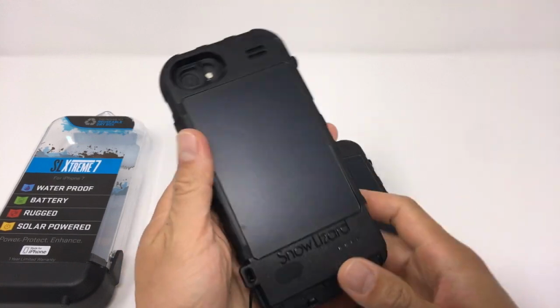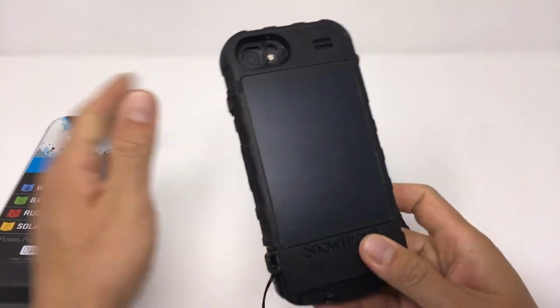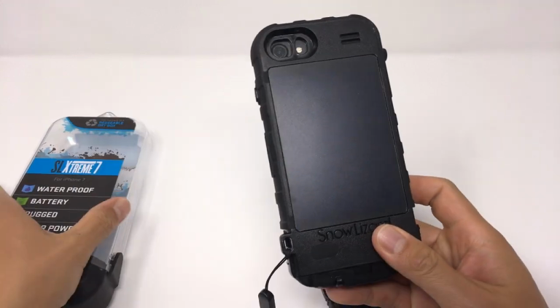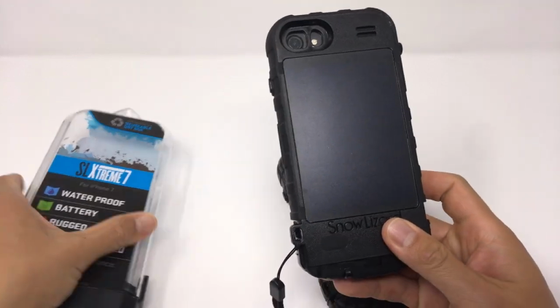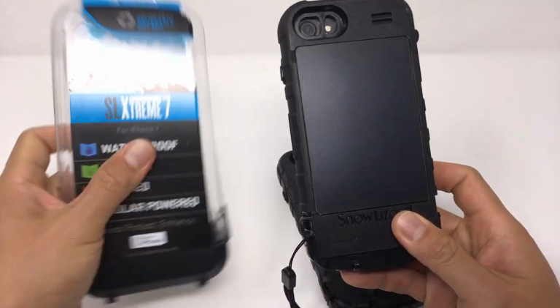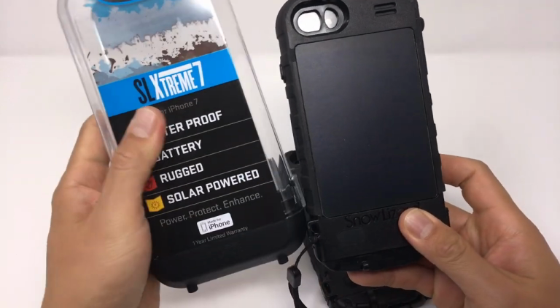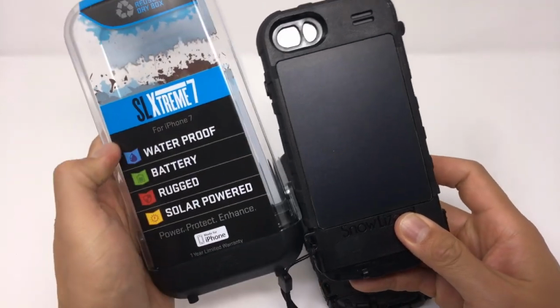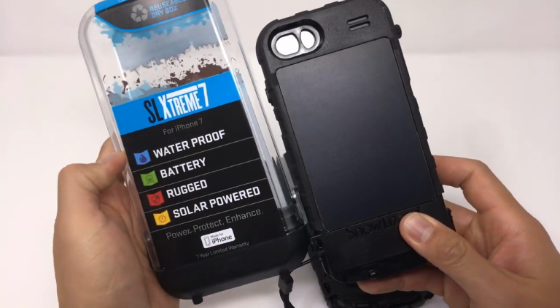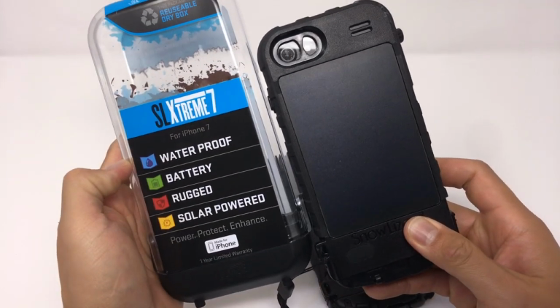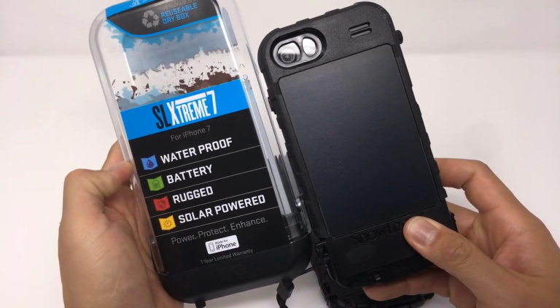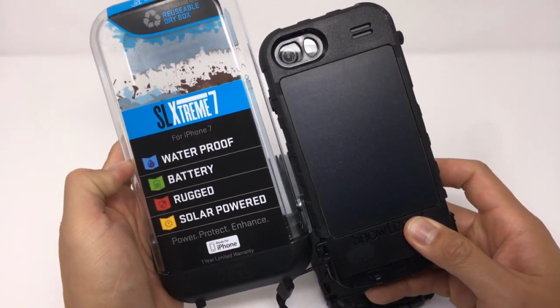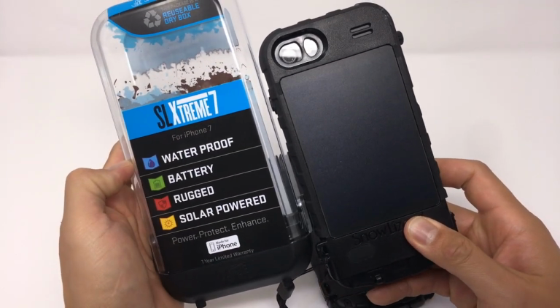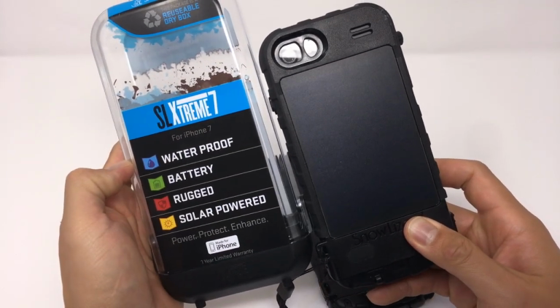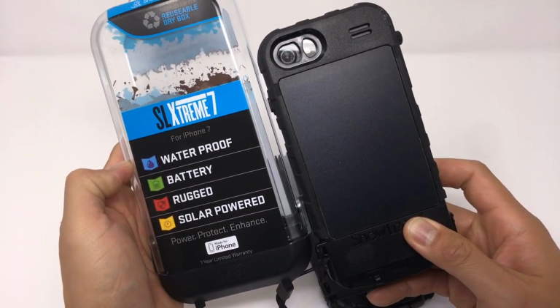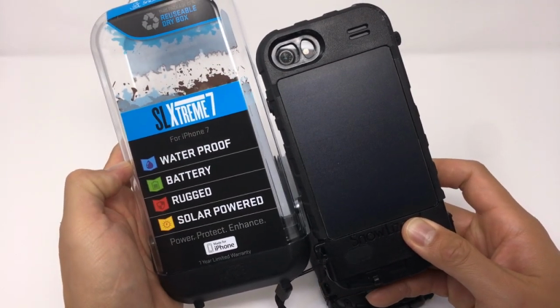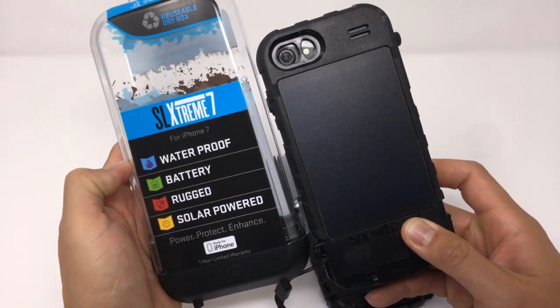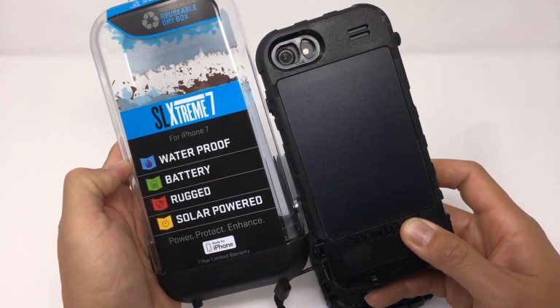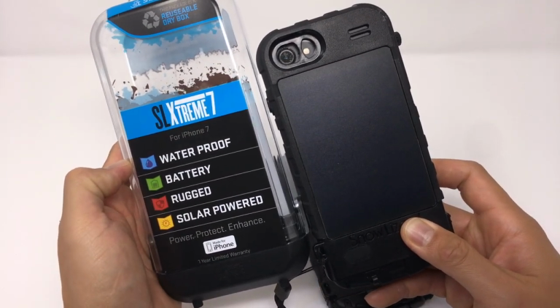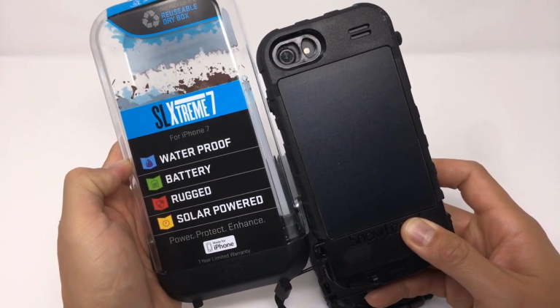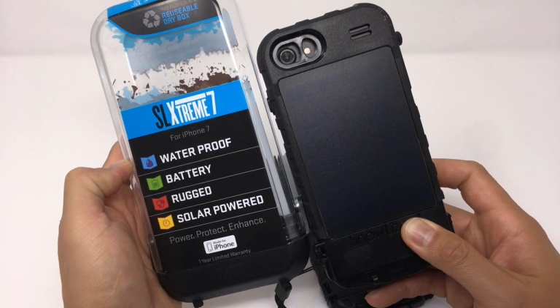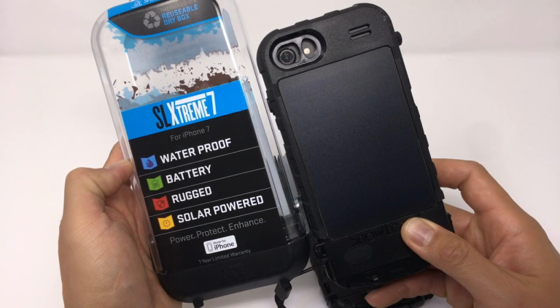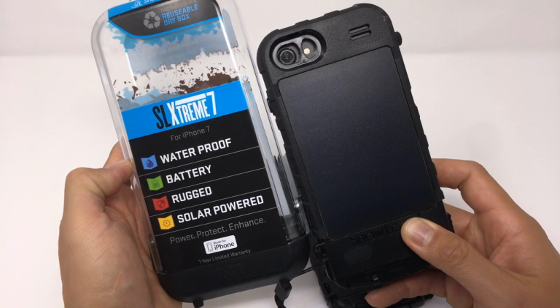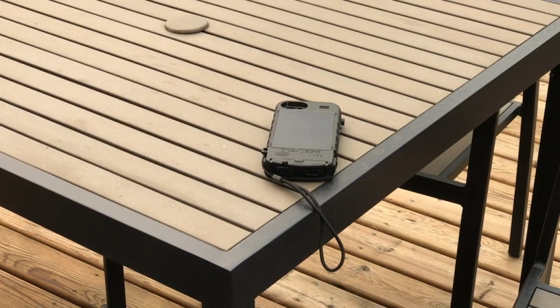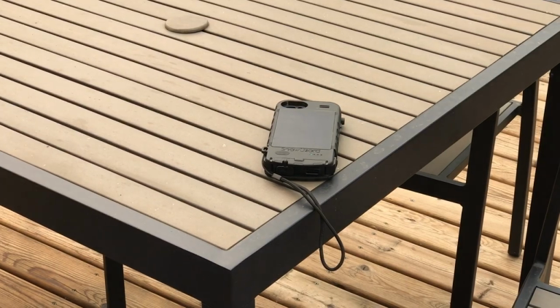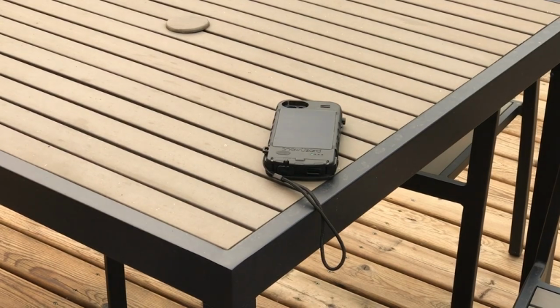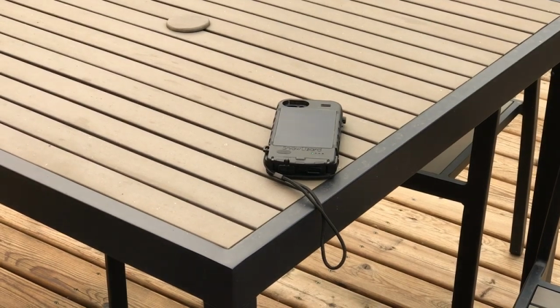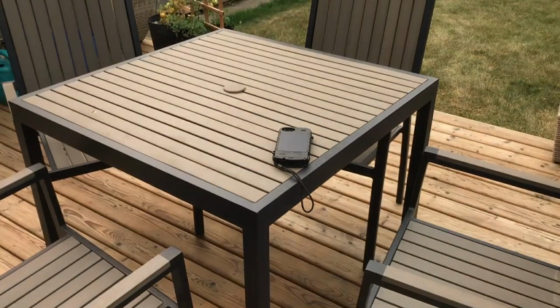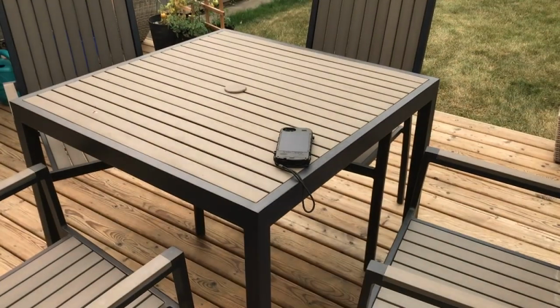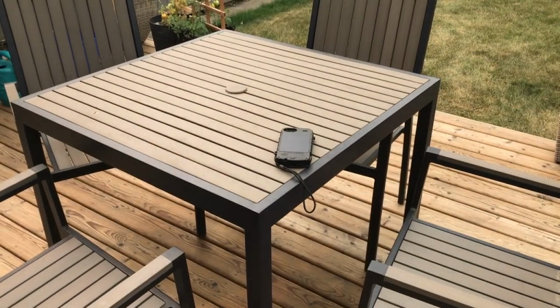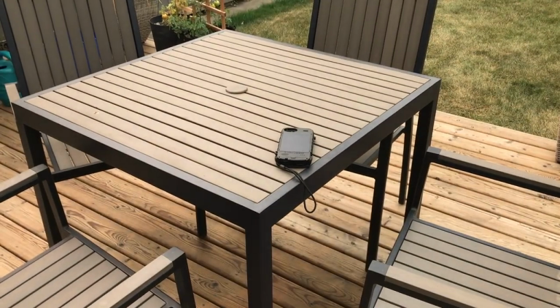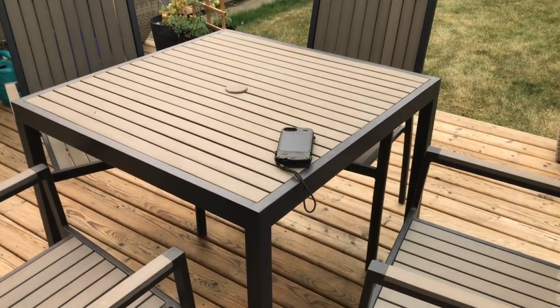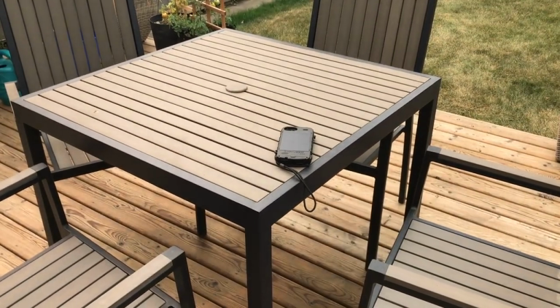In the next few minutes, I'm going to talk about the design of the case, the protection it offers your iPhone, and the best part of the case — the solar powered spare battery.